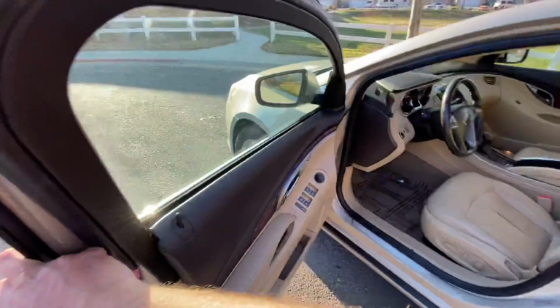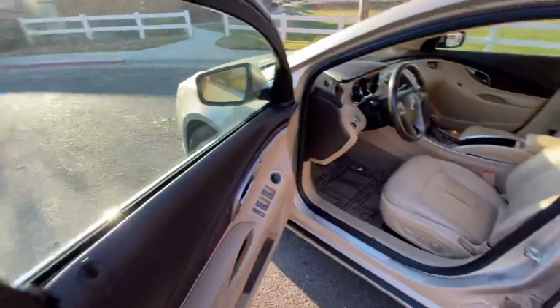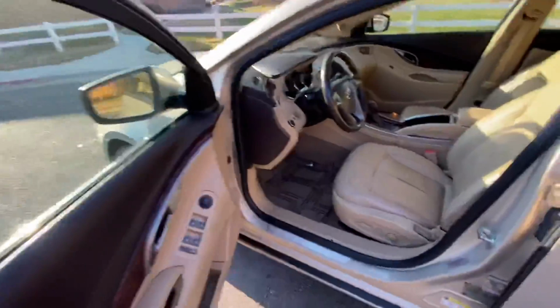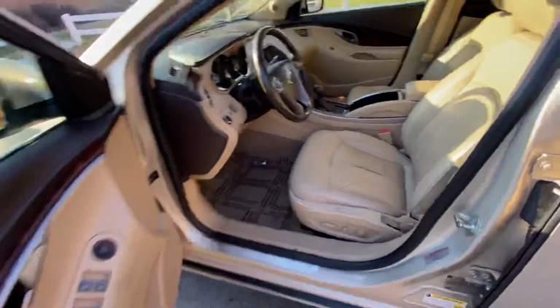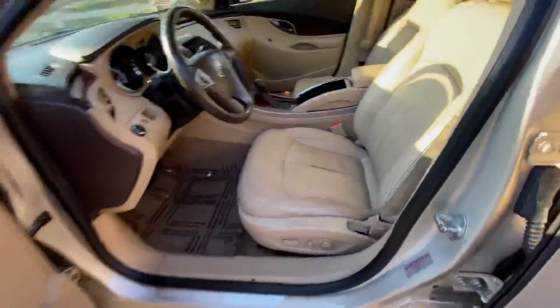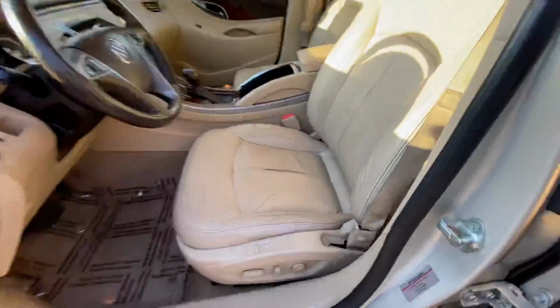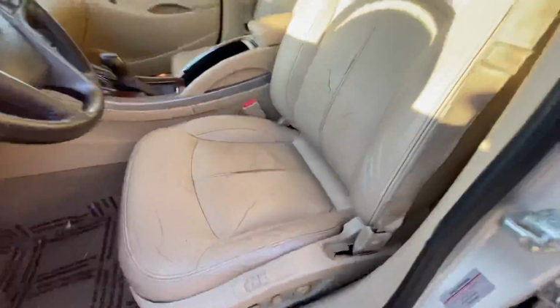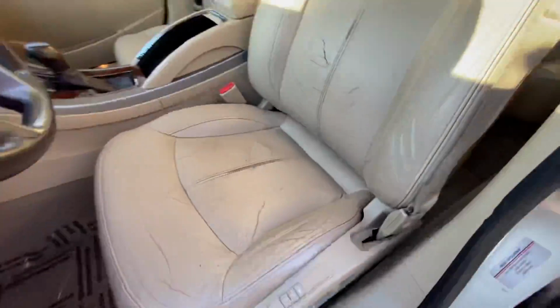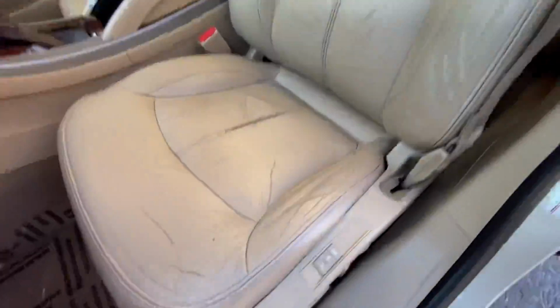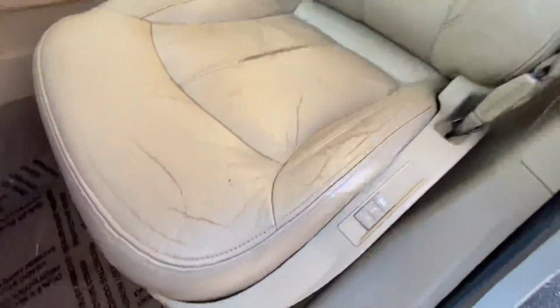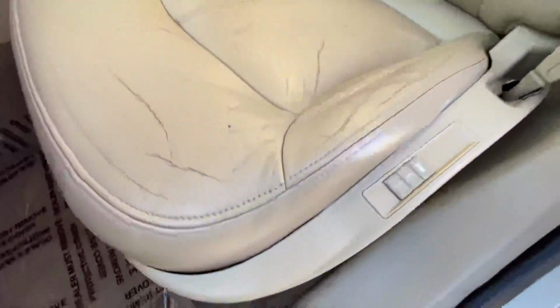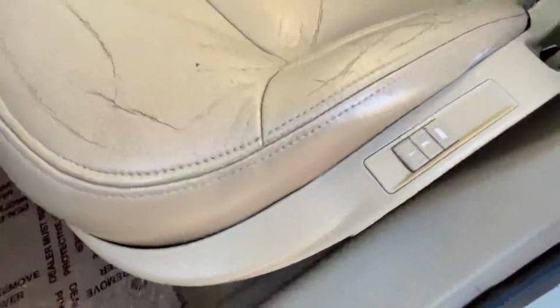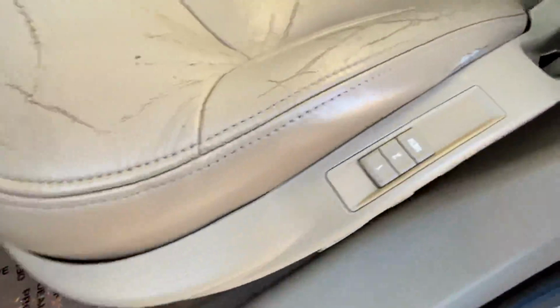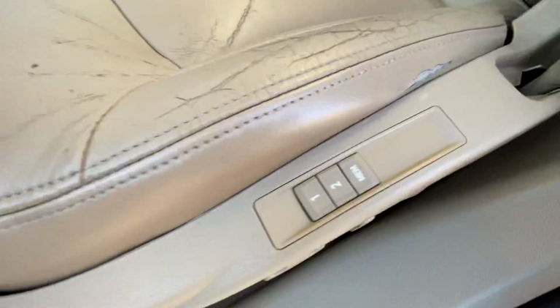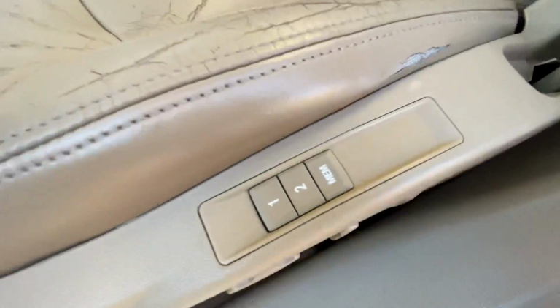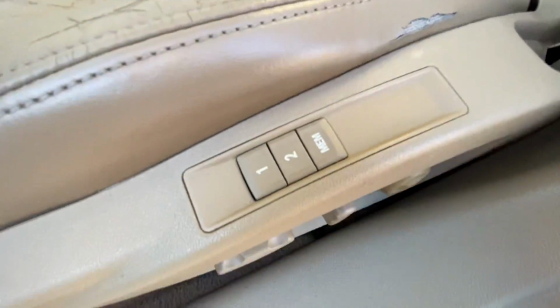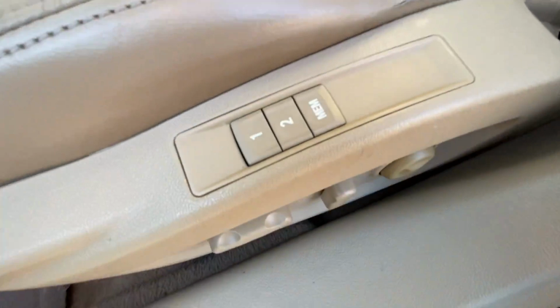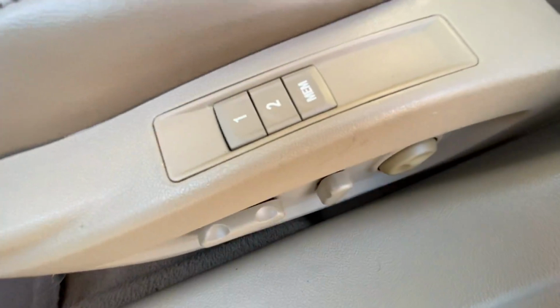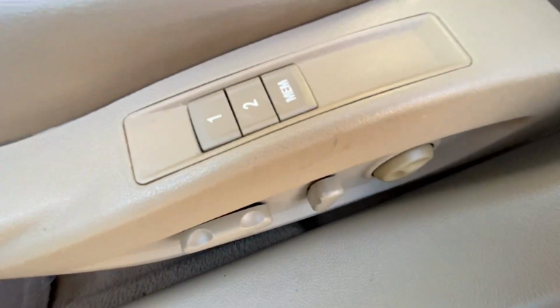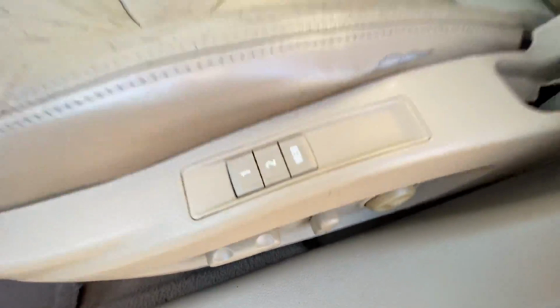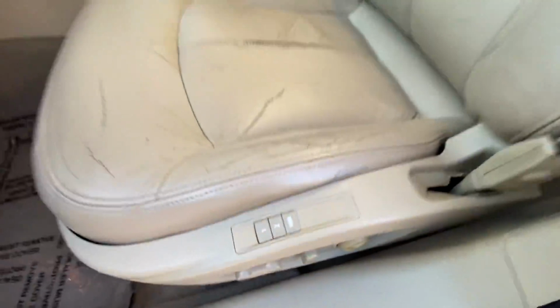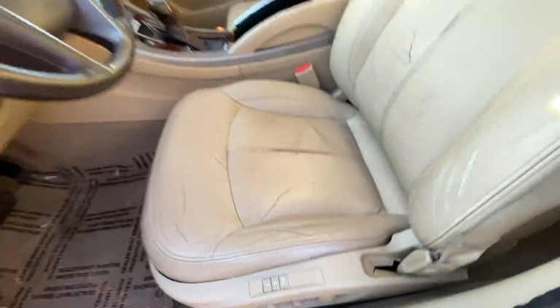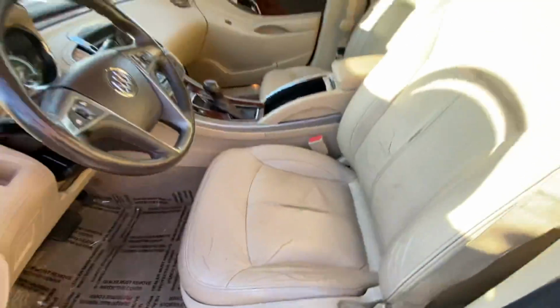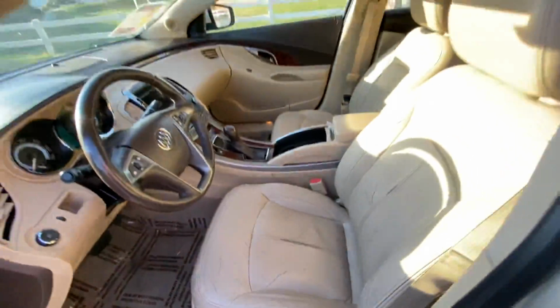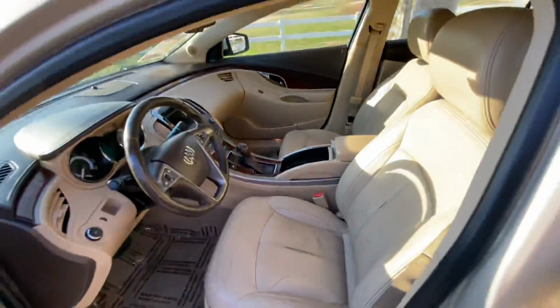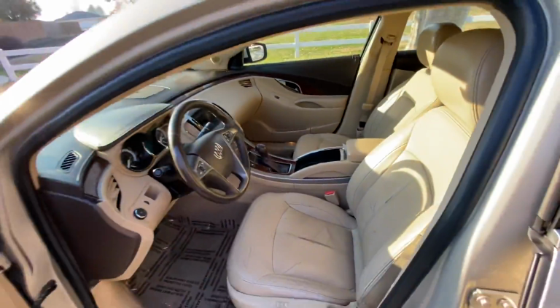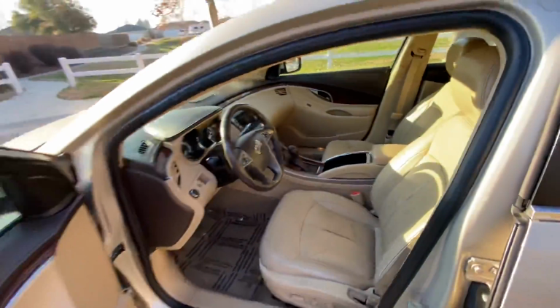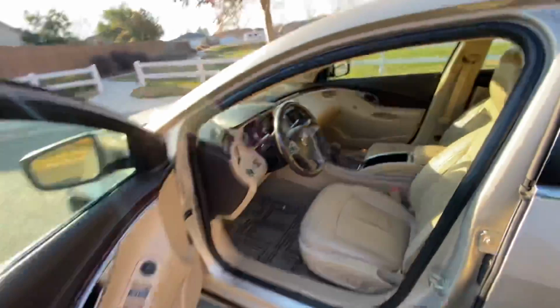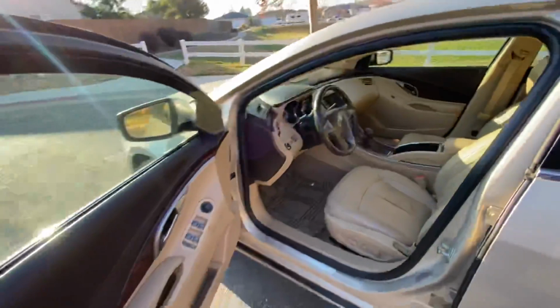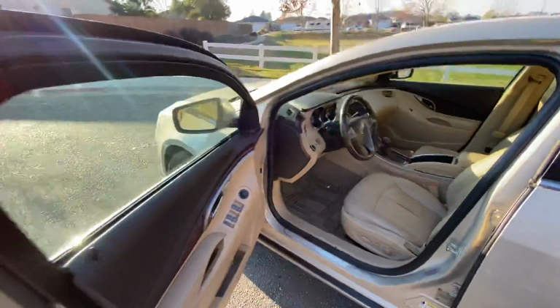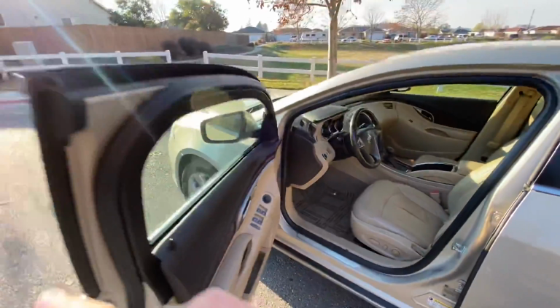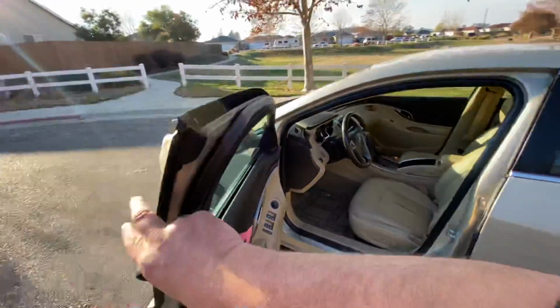Leather everything, power seating — you can have a memory set, push it and it'll adjust to the way you like it after you've set it.